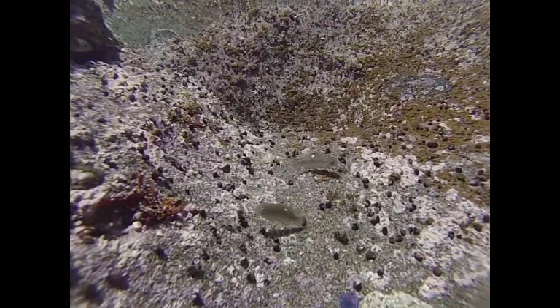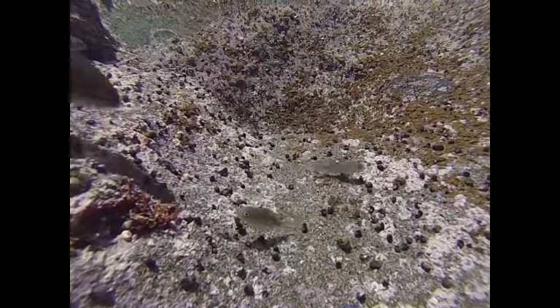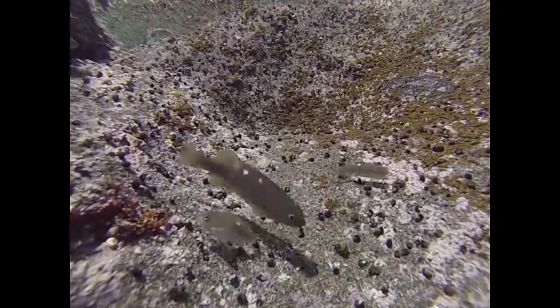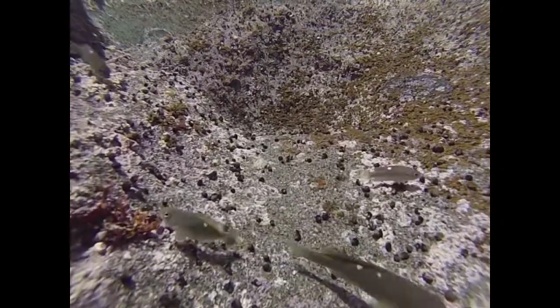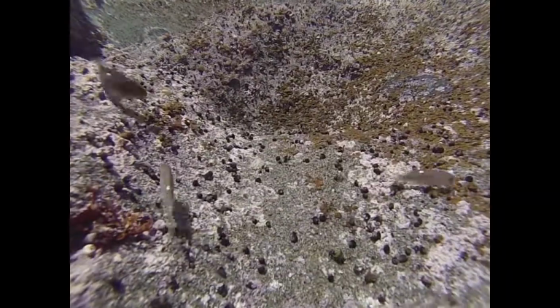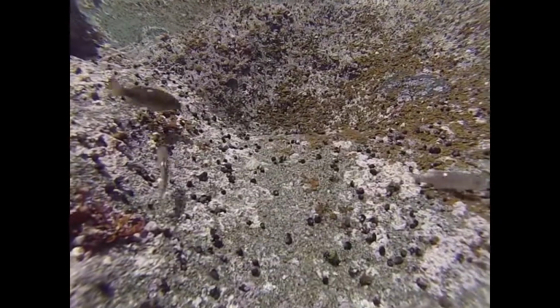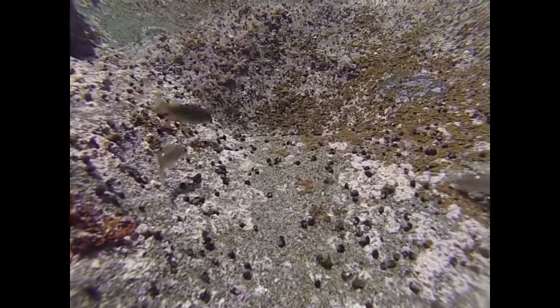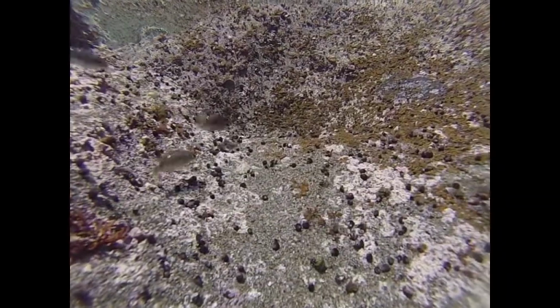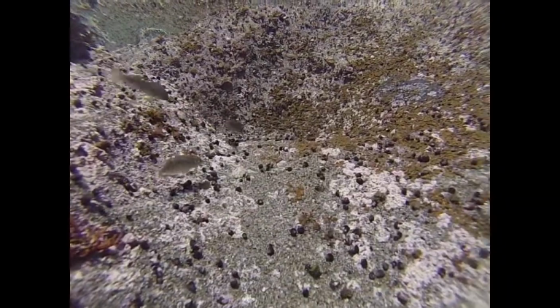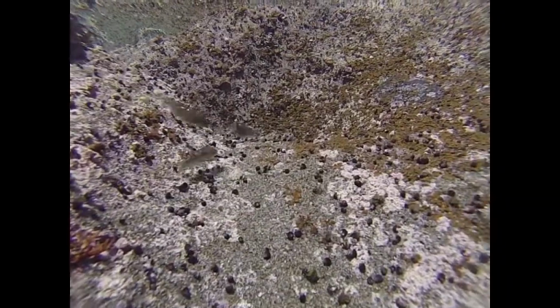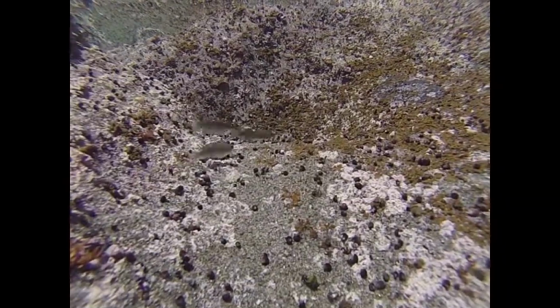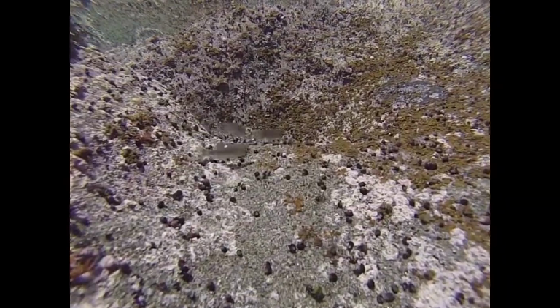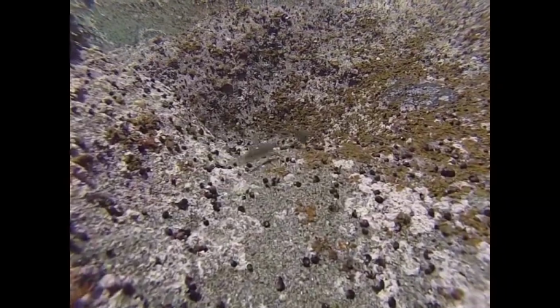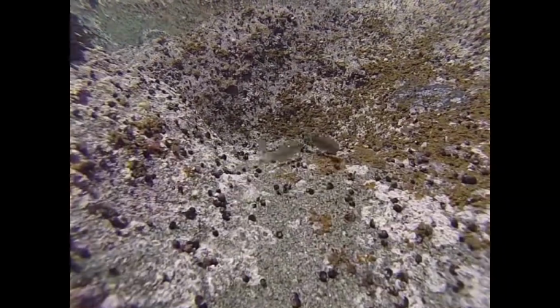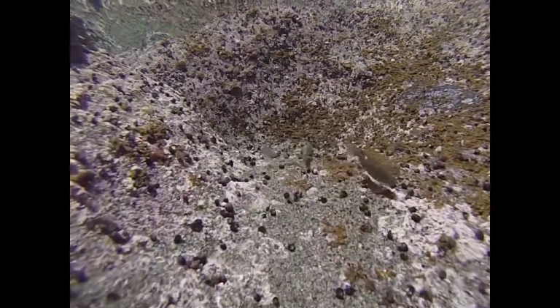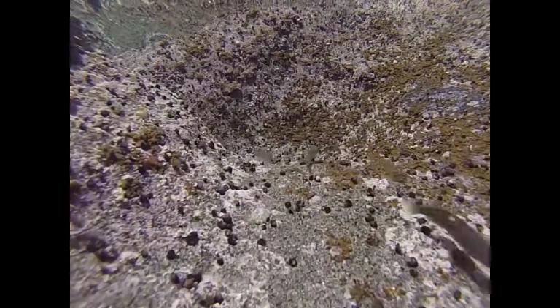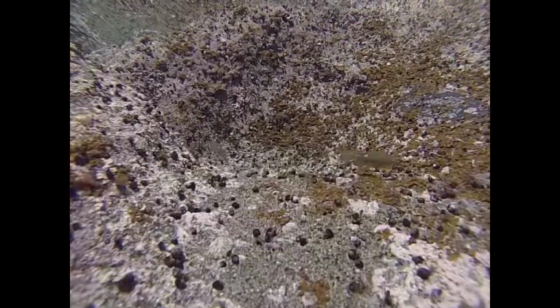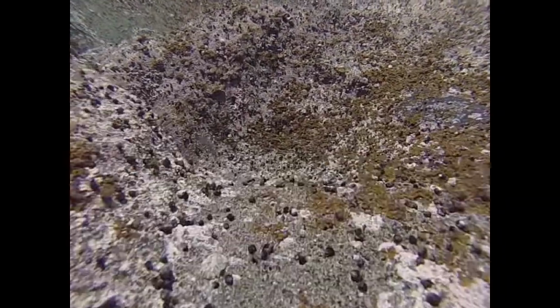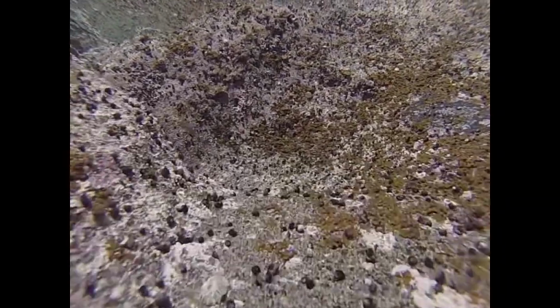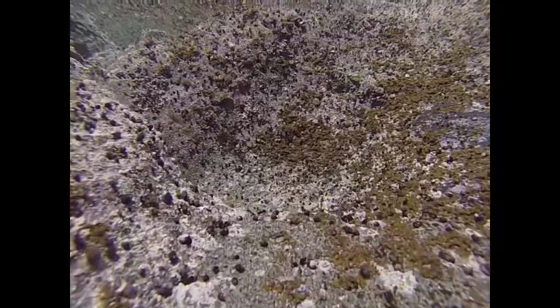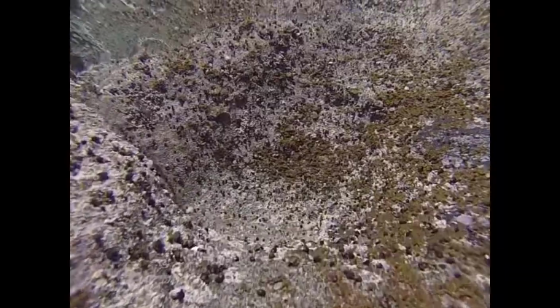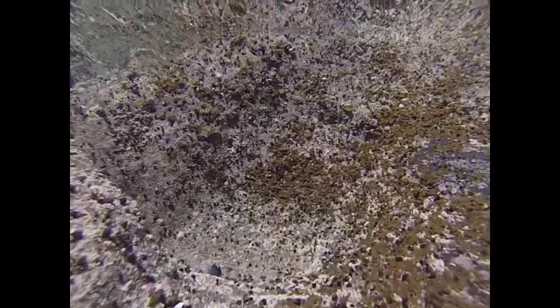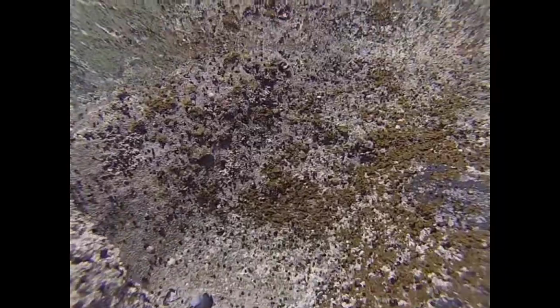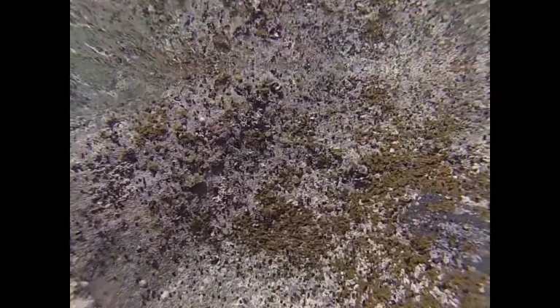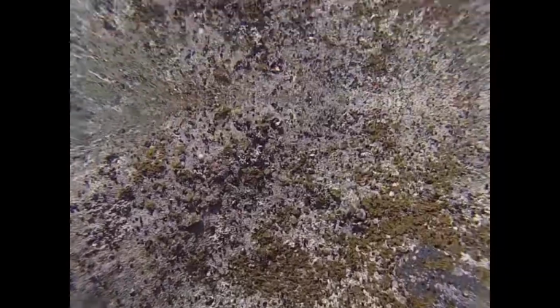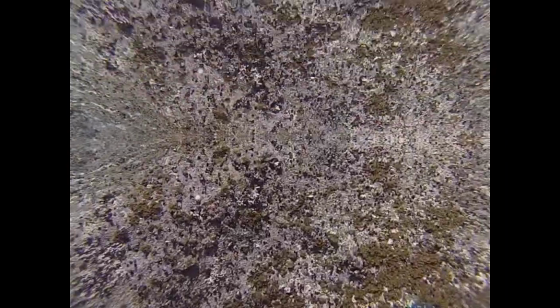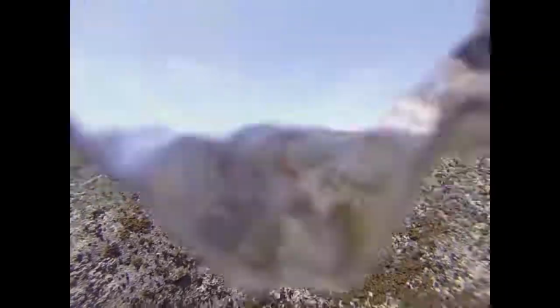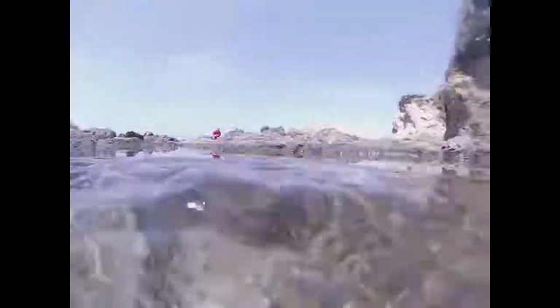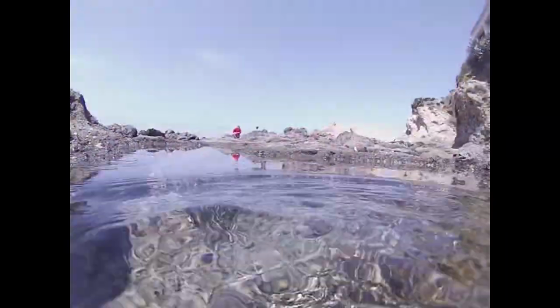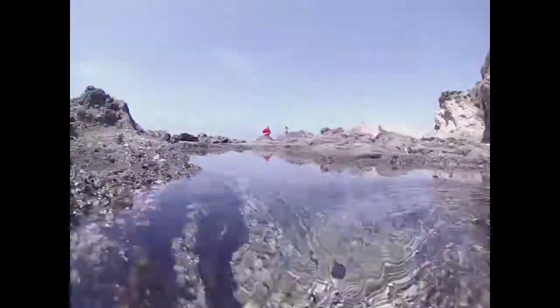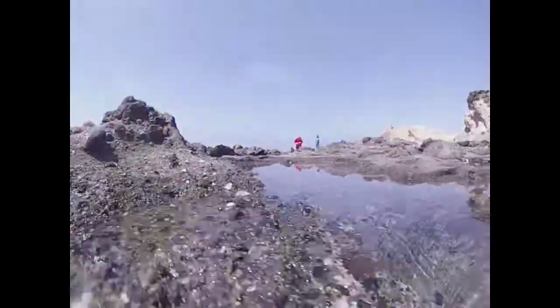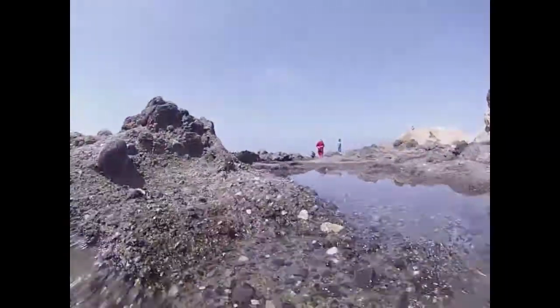Now get that RV to a rocky beach destination and find some great tide pools.